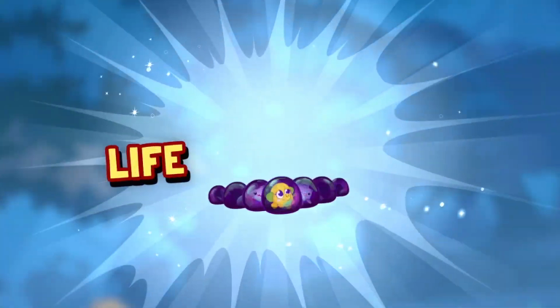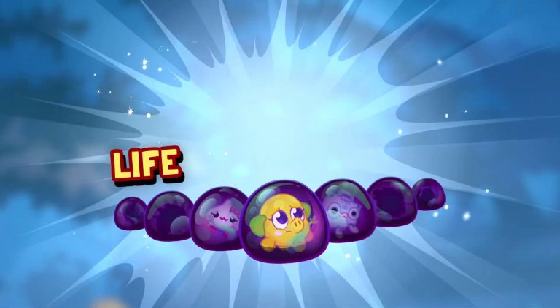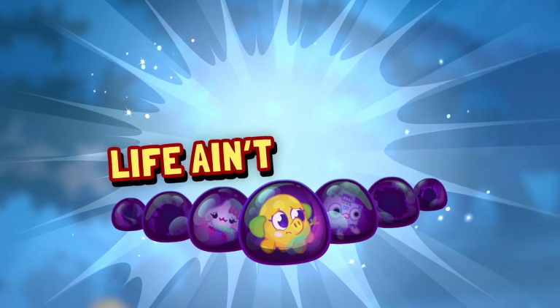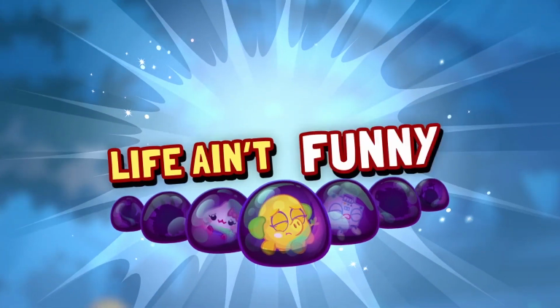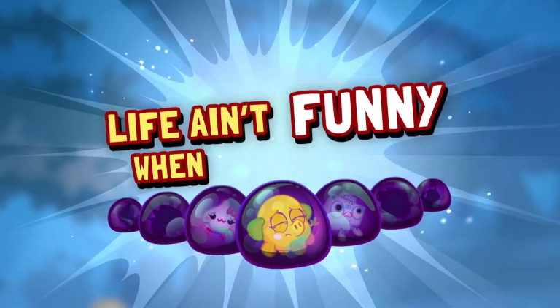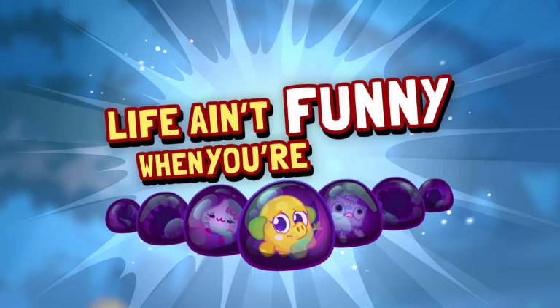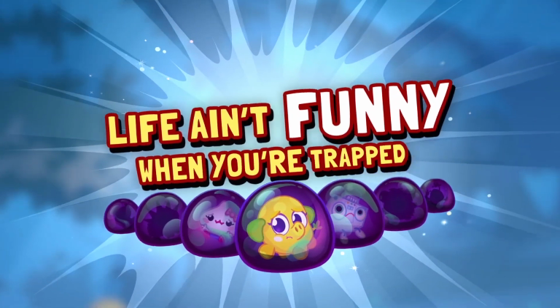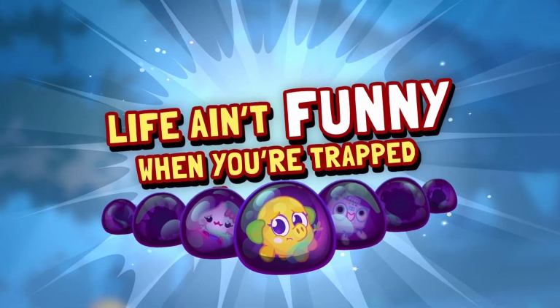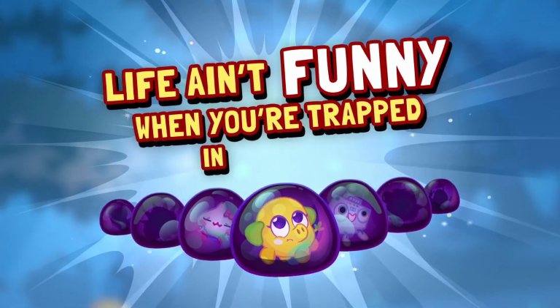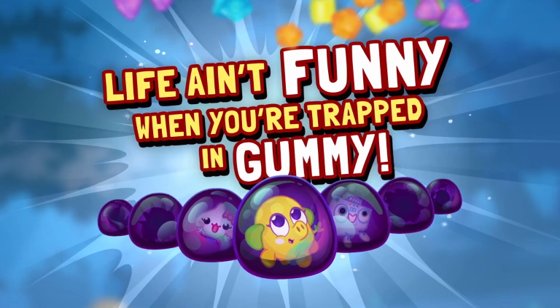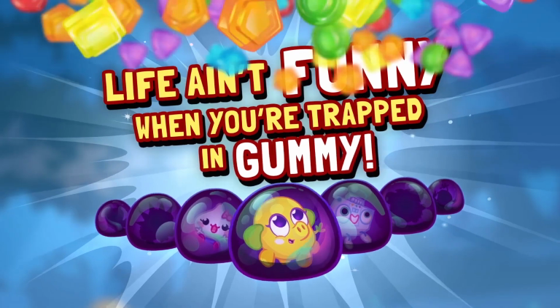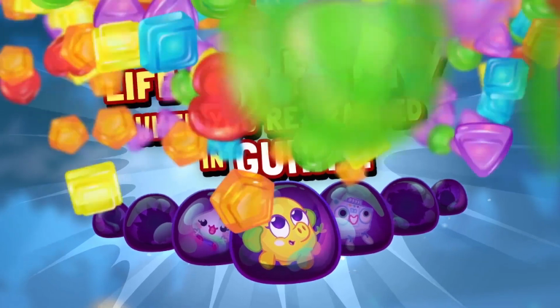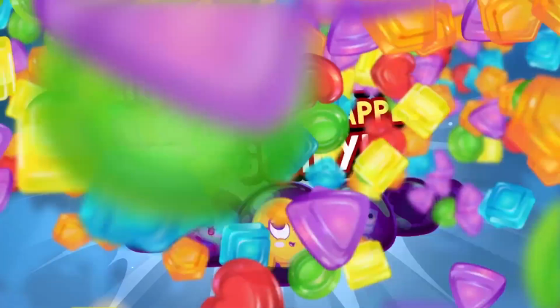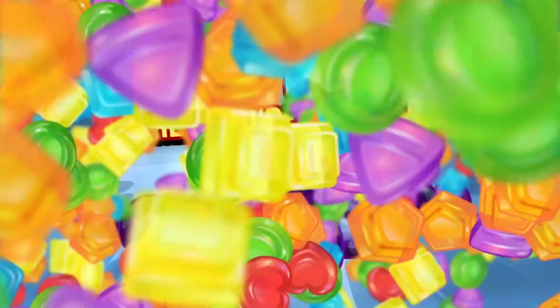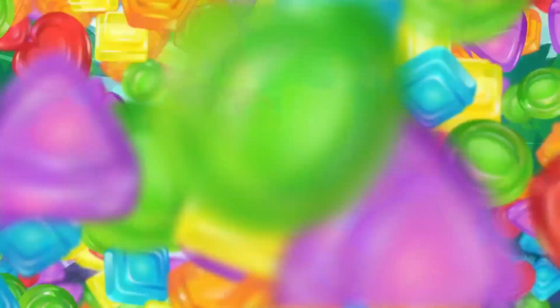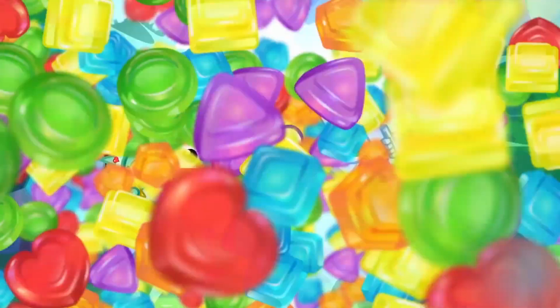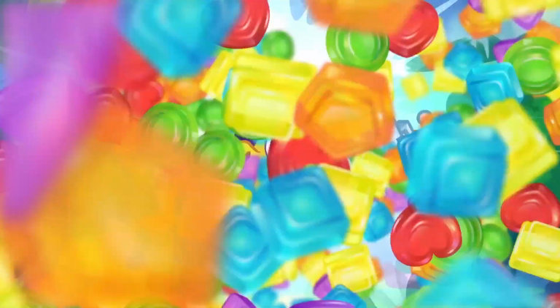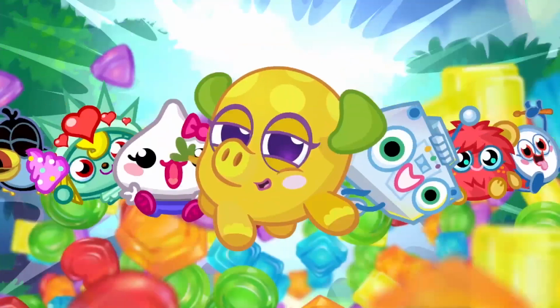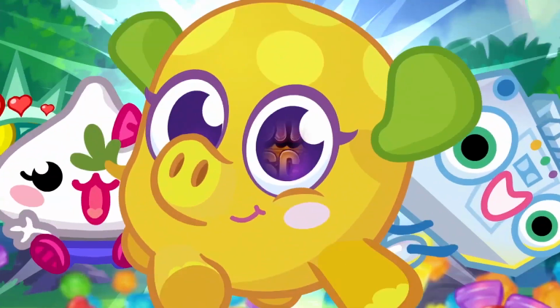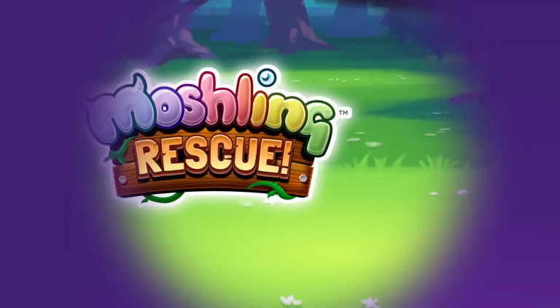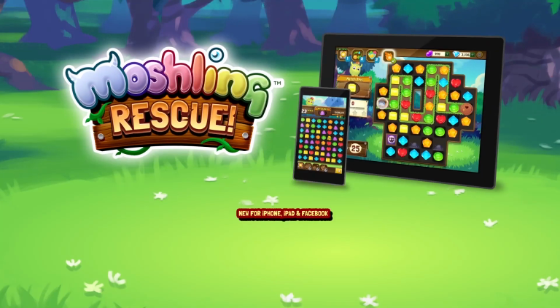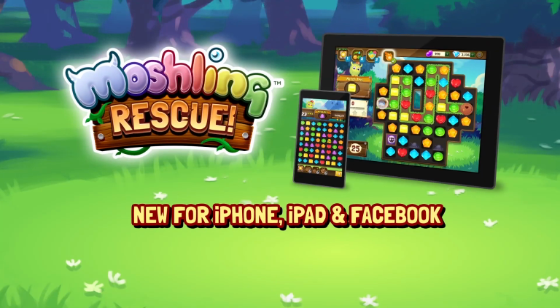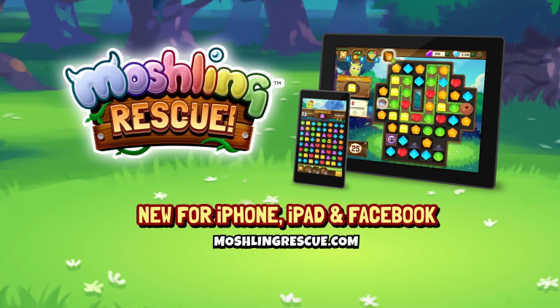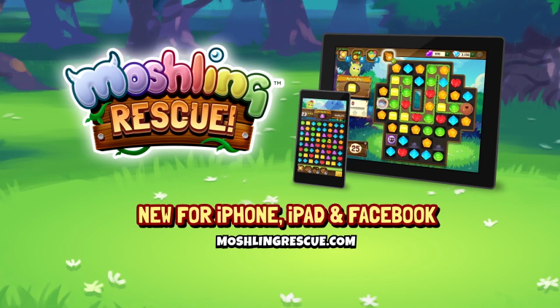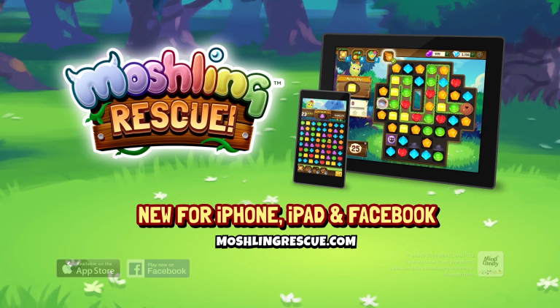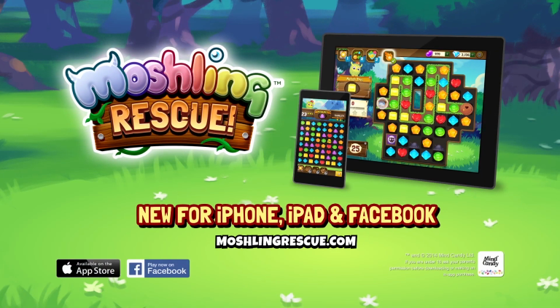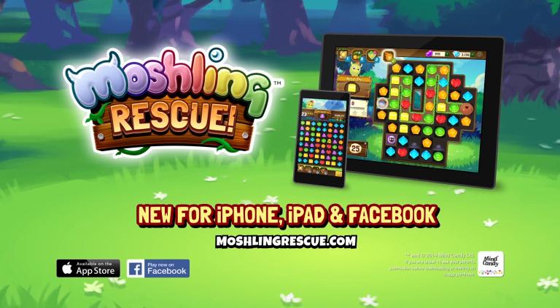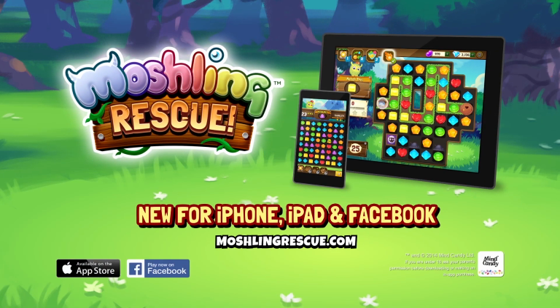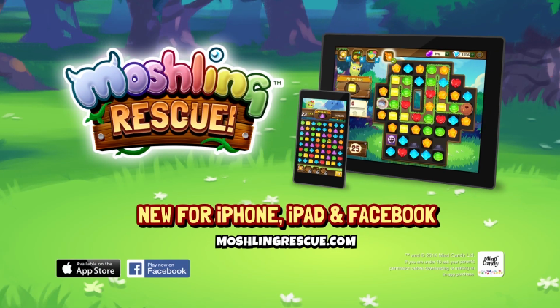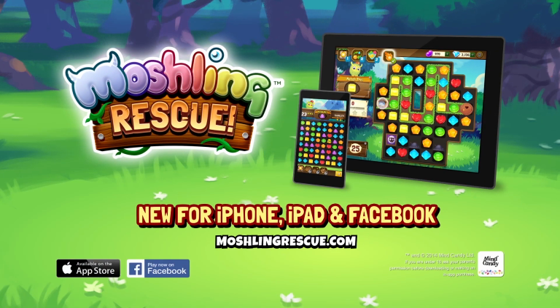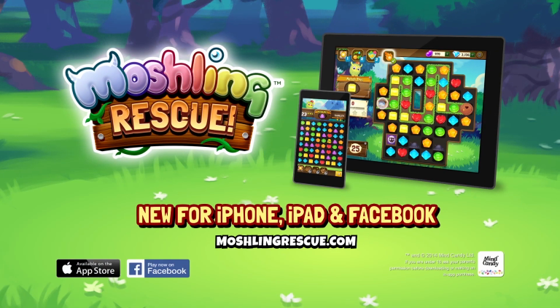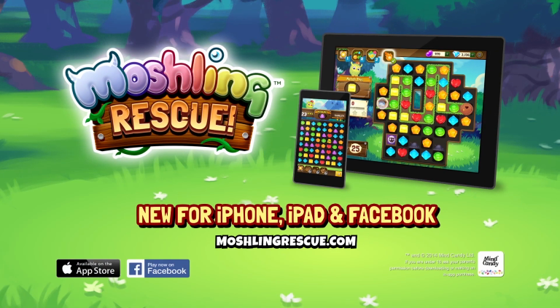Life ain't funny when you're trapped in Gummy. Moshling Rescue — new for iPhone, iPad and Facebook.